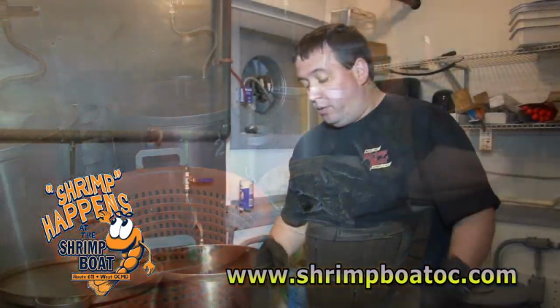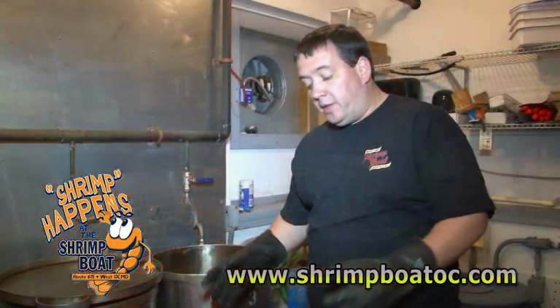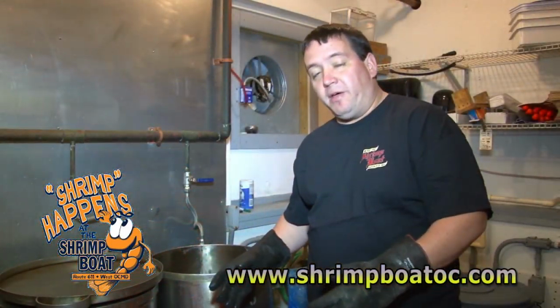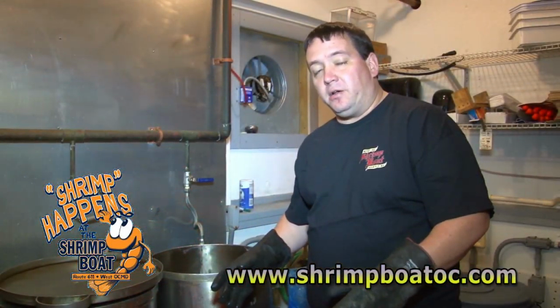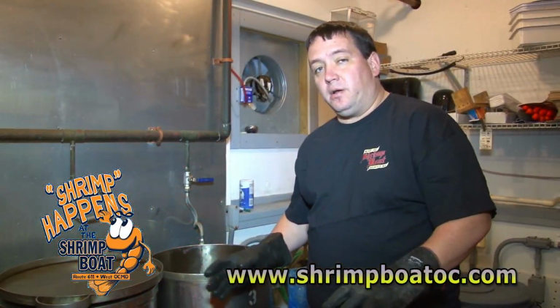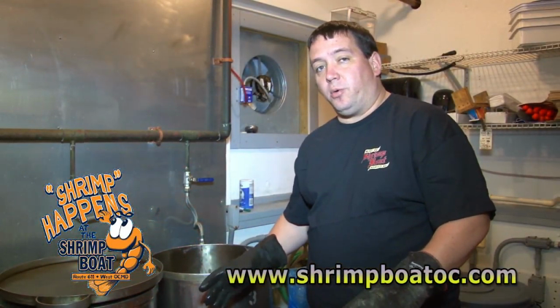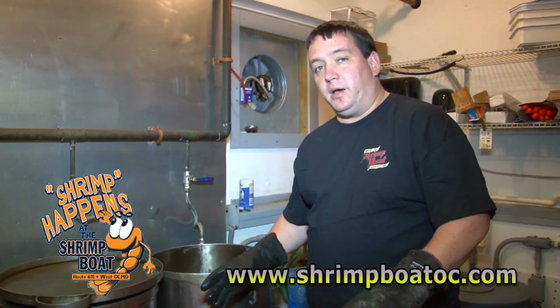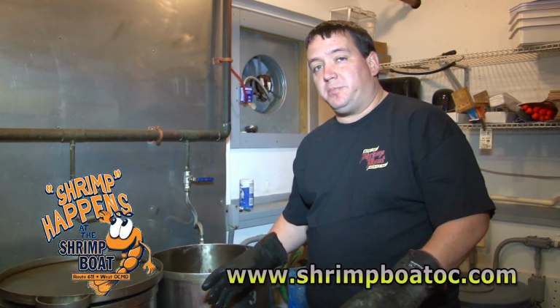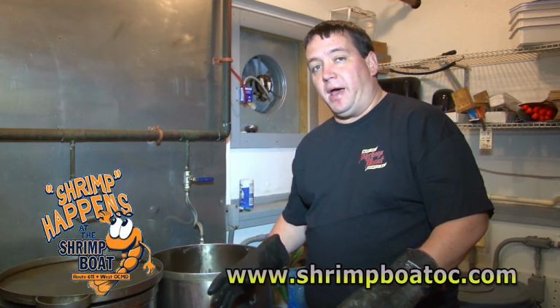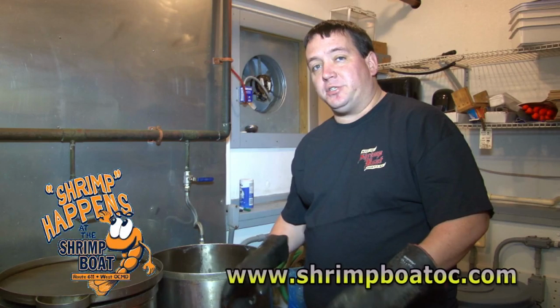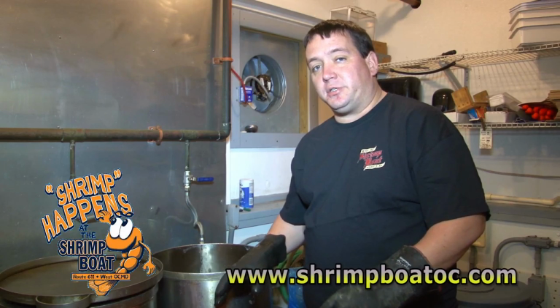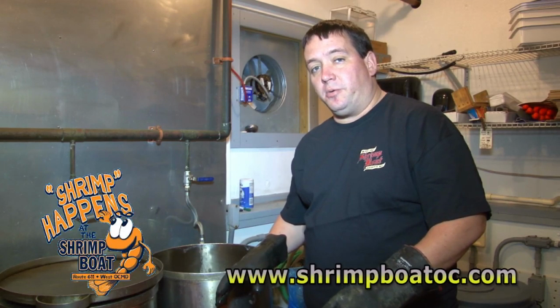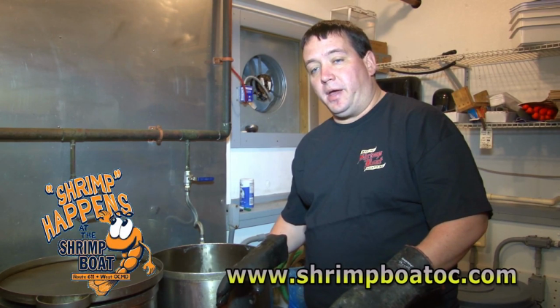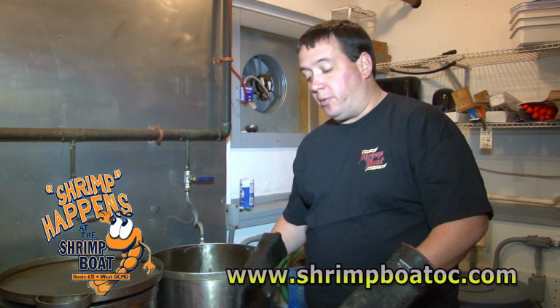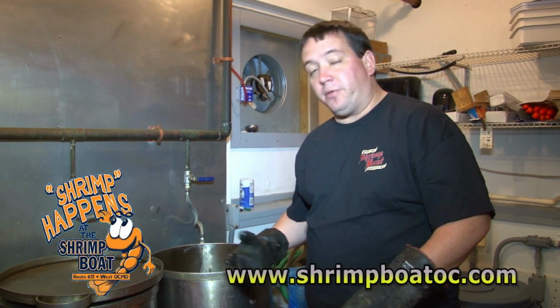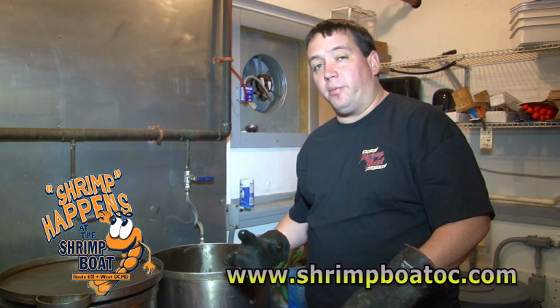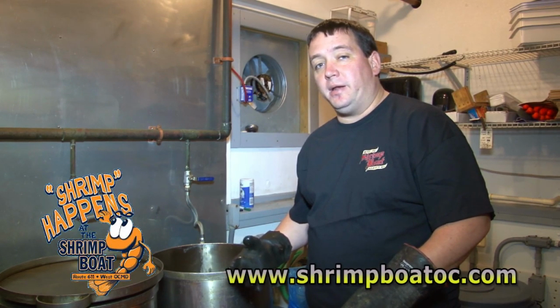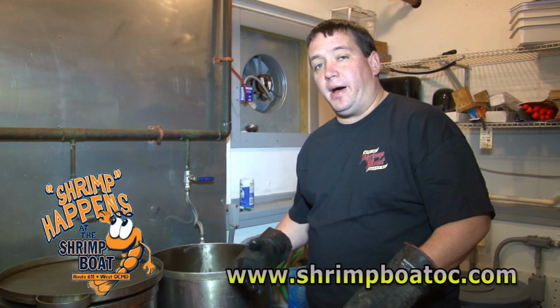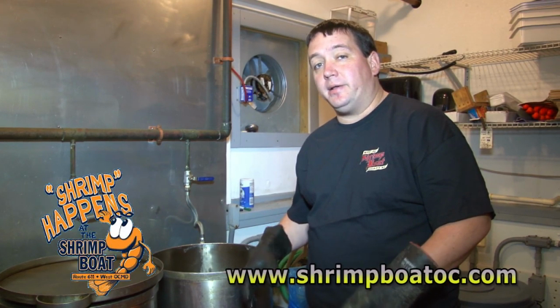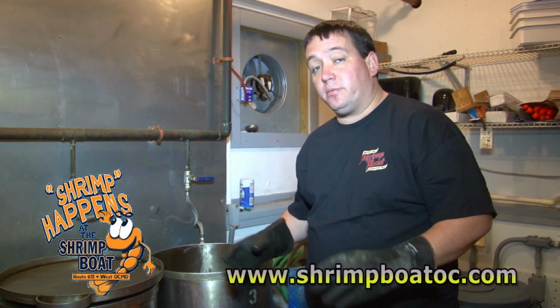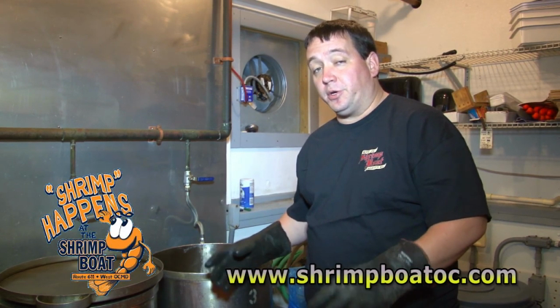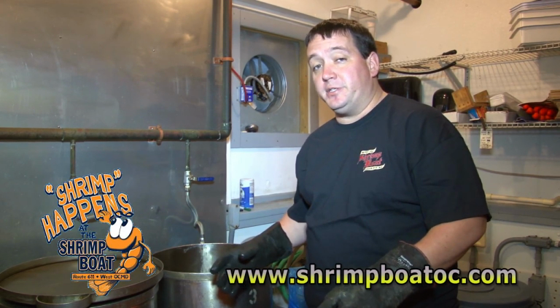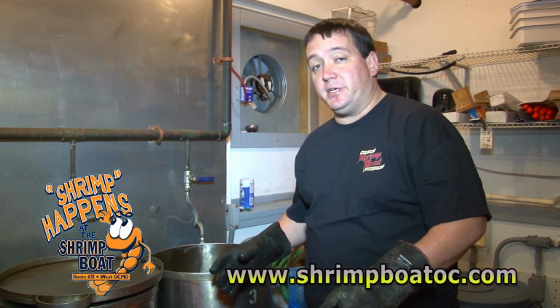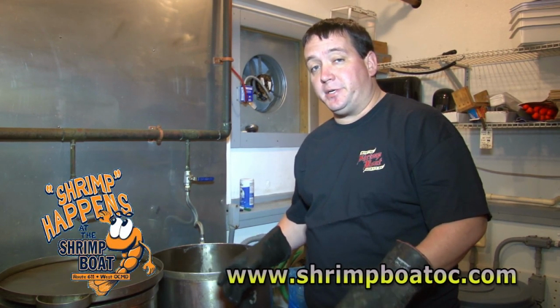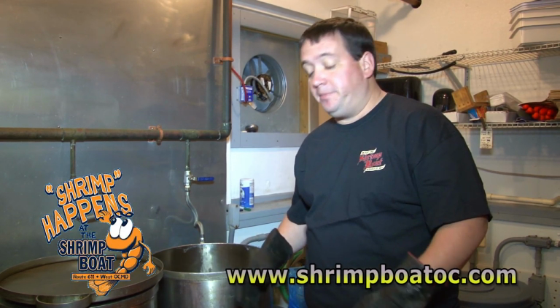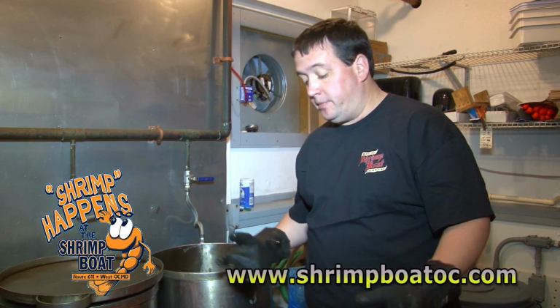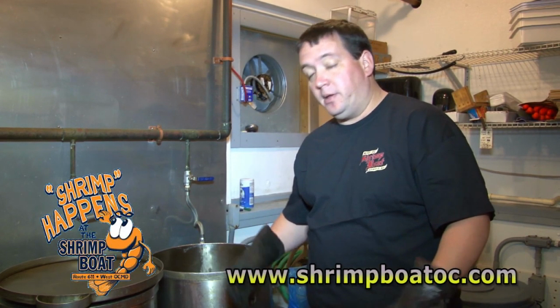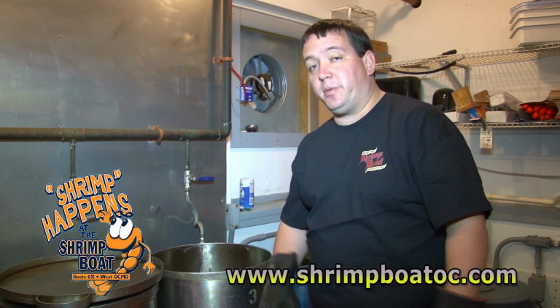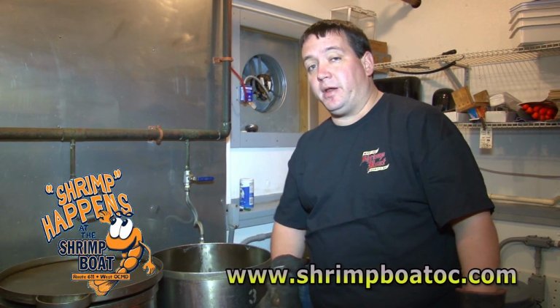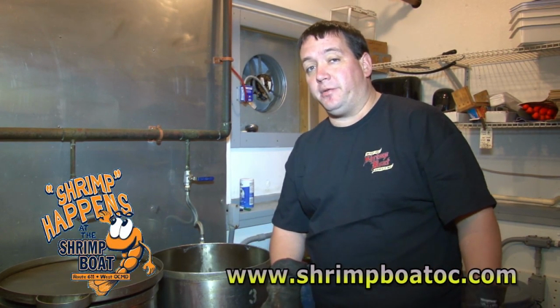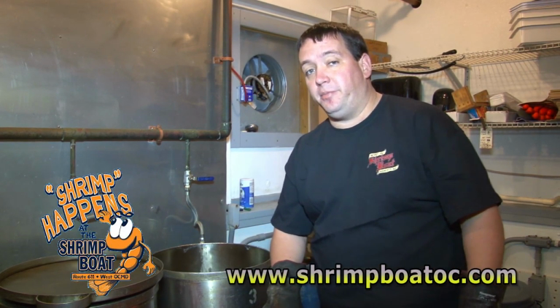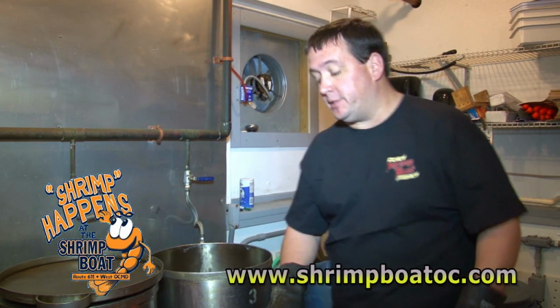Now that they've had a quick ice bath just to slow them down, we're going to throw them right in the pot. We're going to go ahead and season them. They'll be ready here in a few minutes.